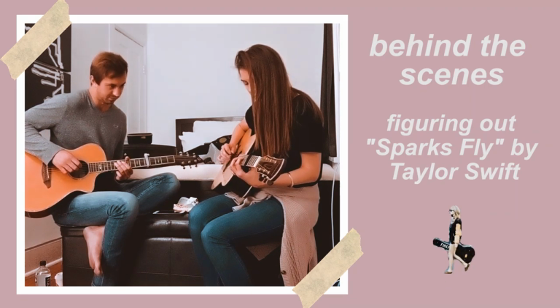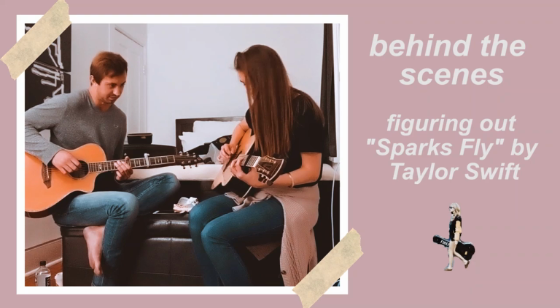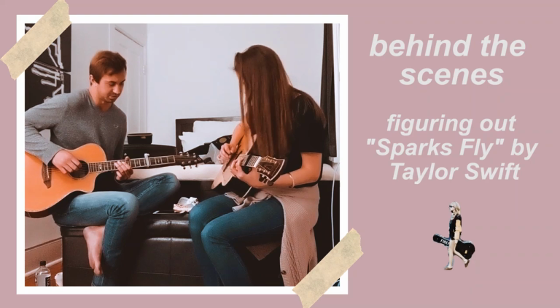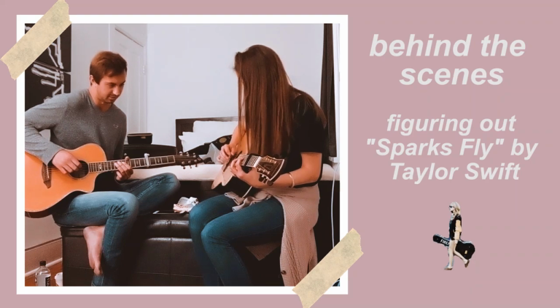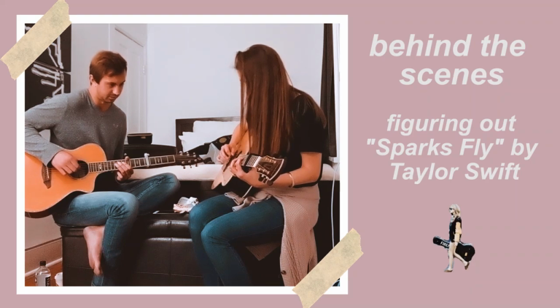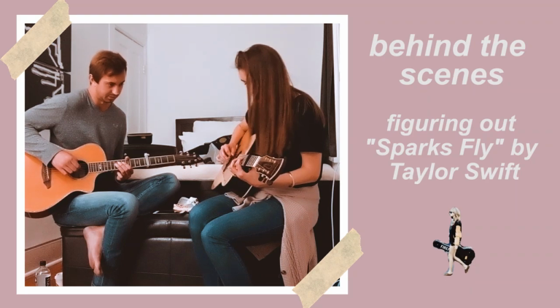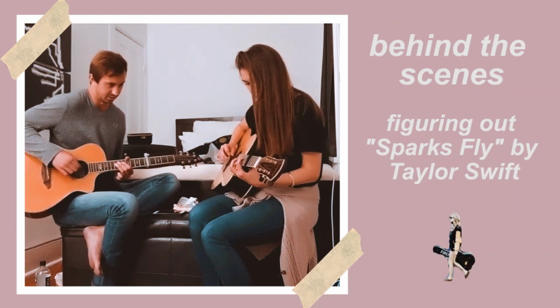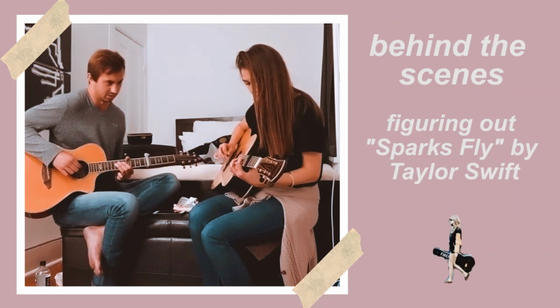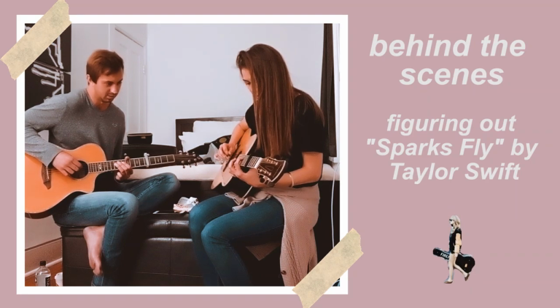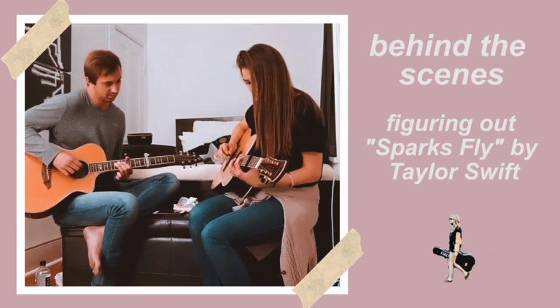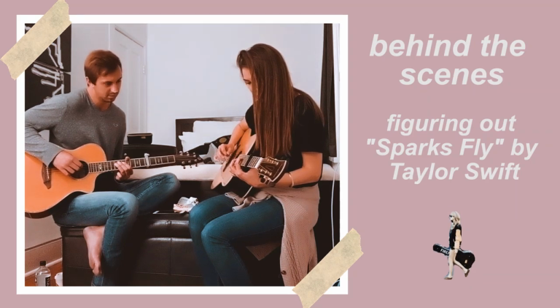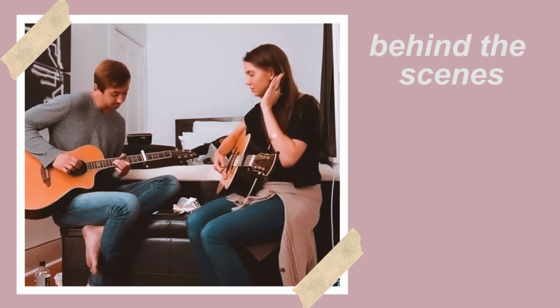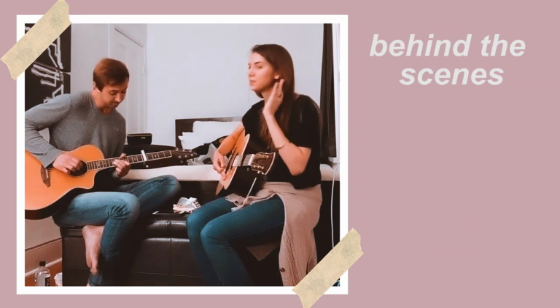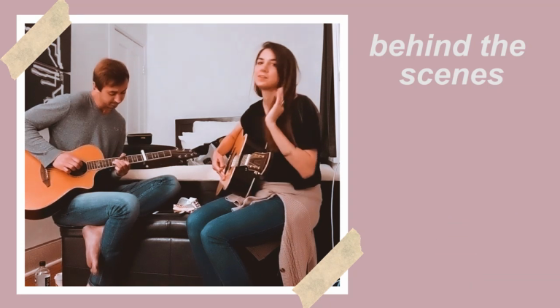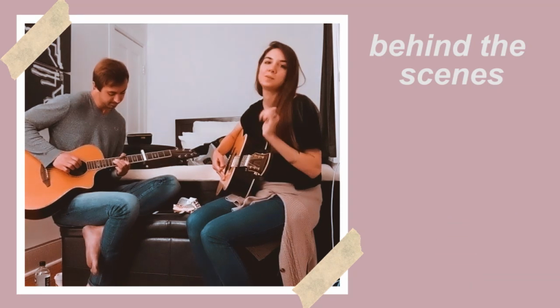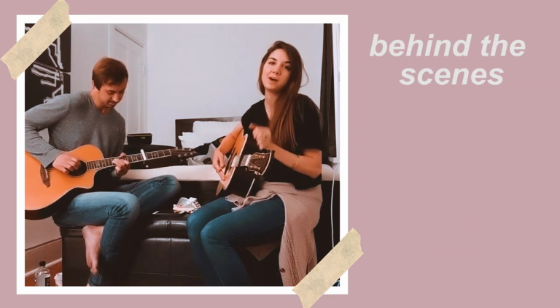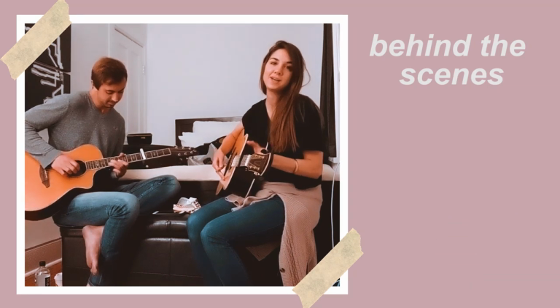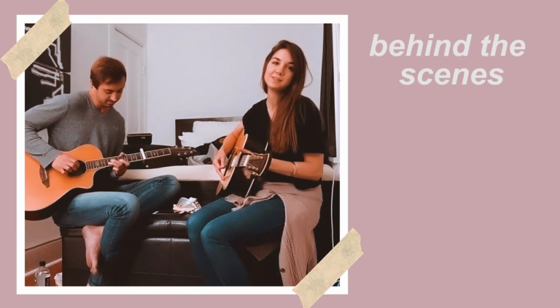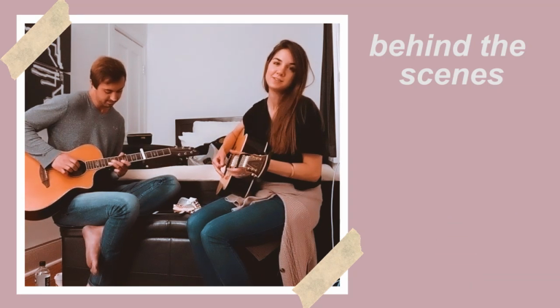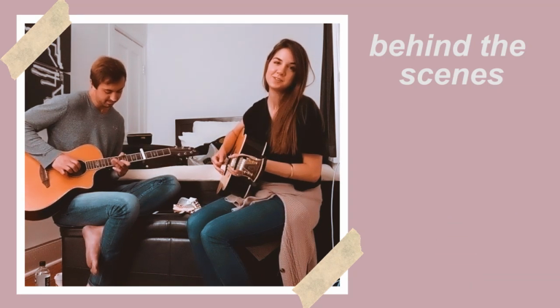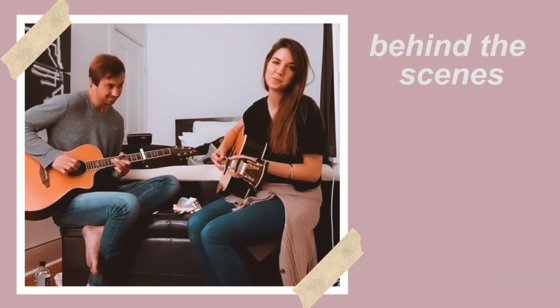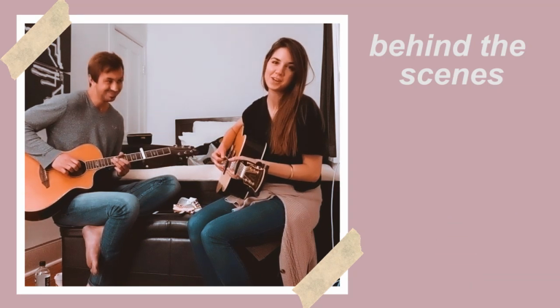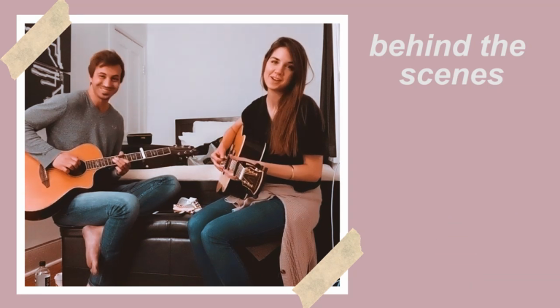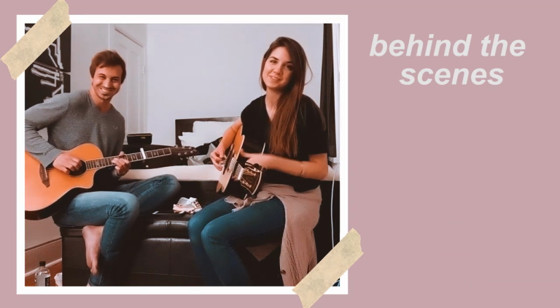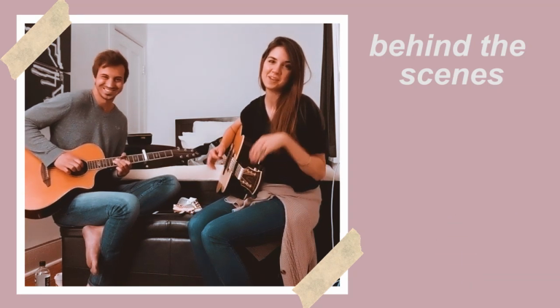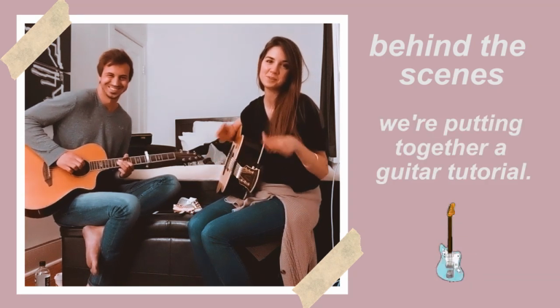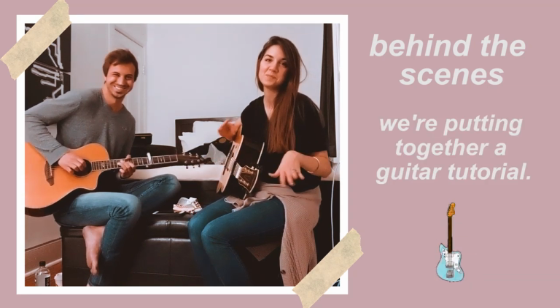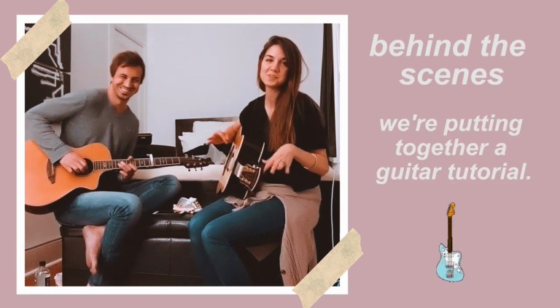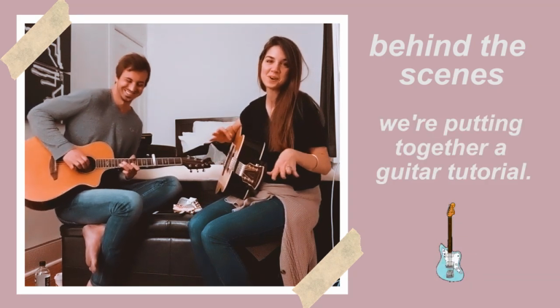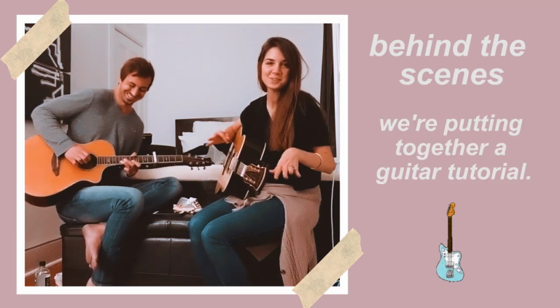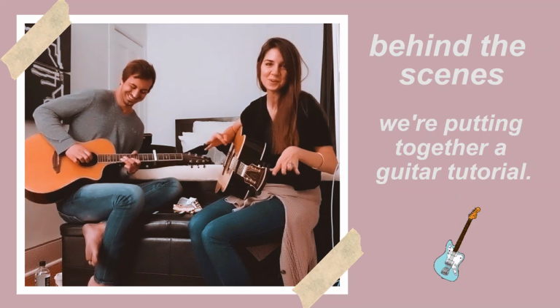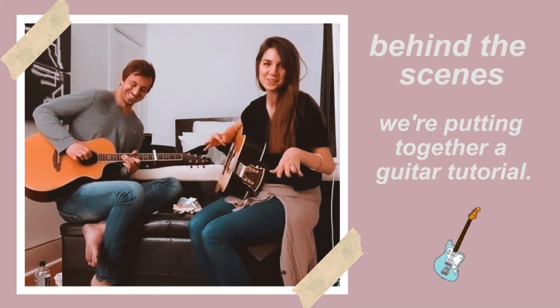It's a 5th and 7th on the beat. Behind the scenes of working out a Taylor Swift guitar solo.